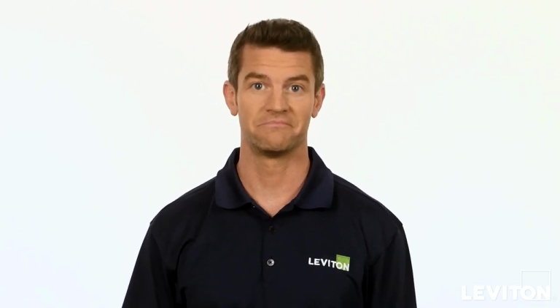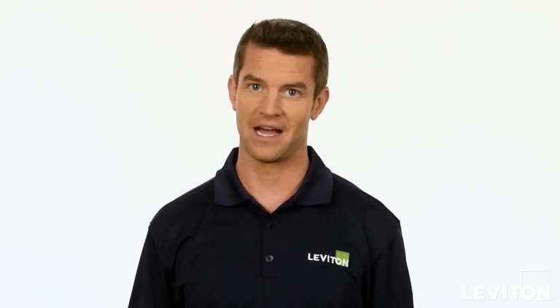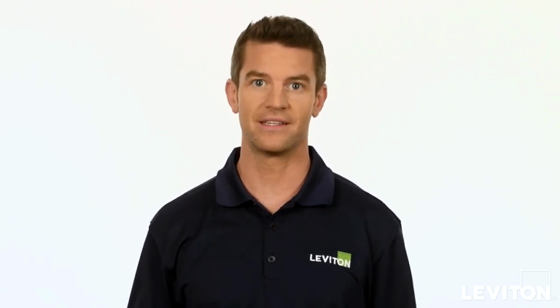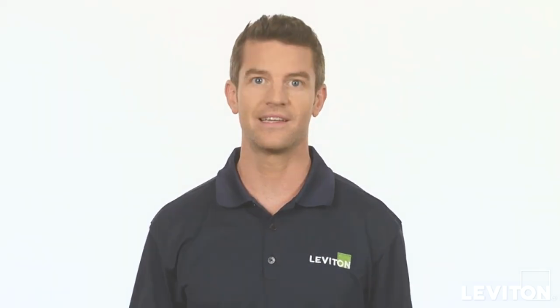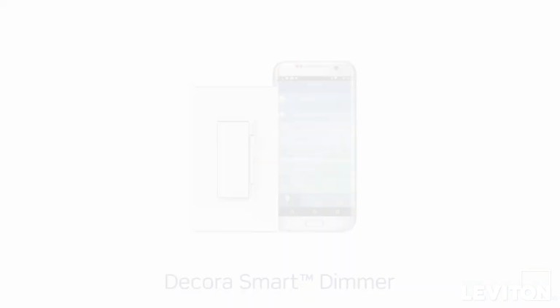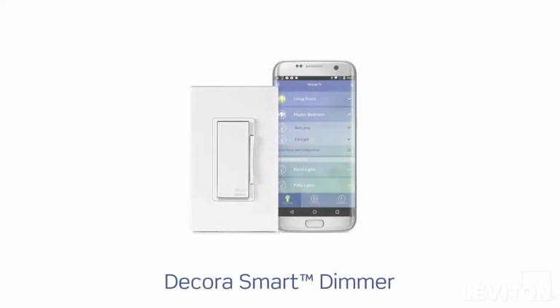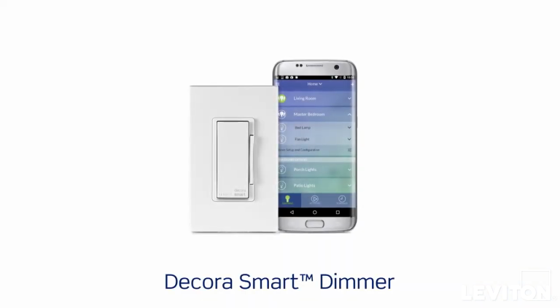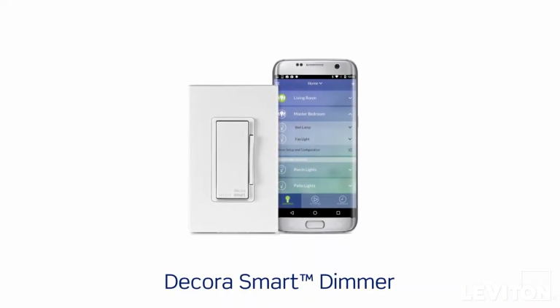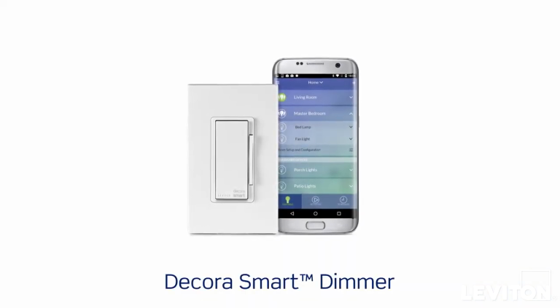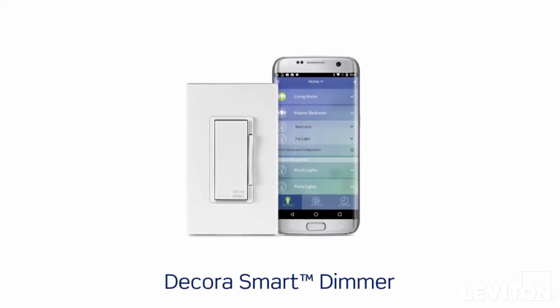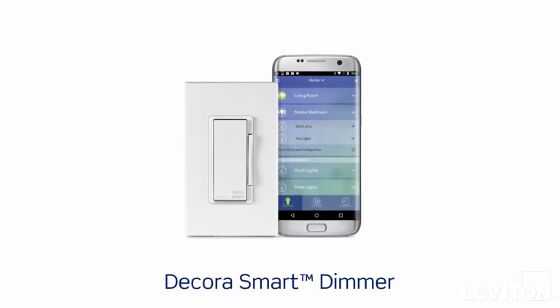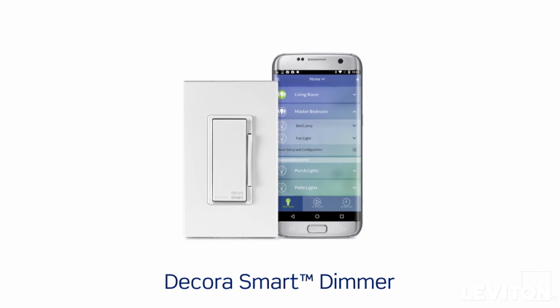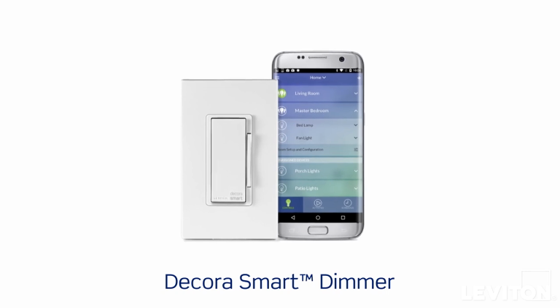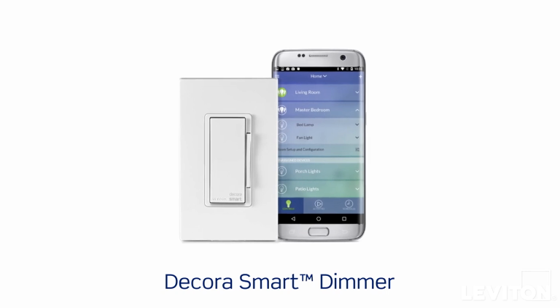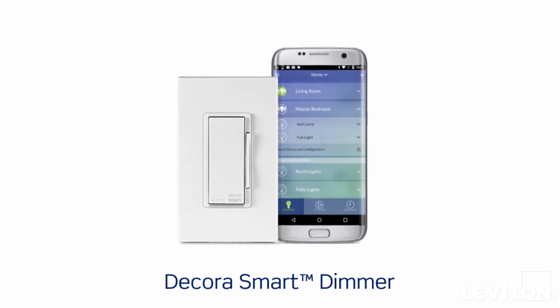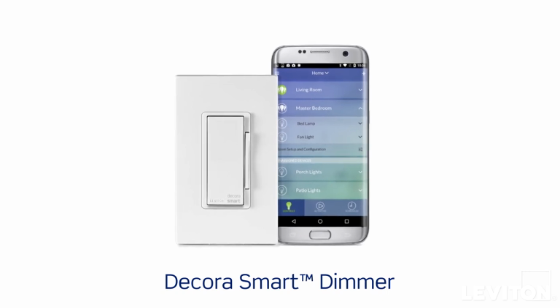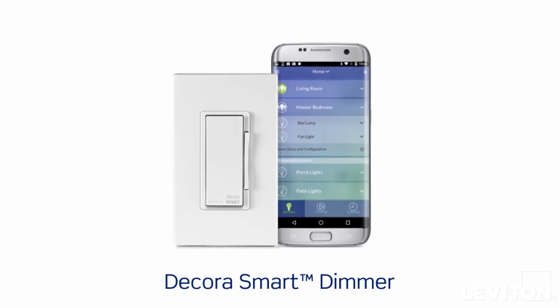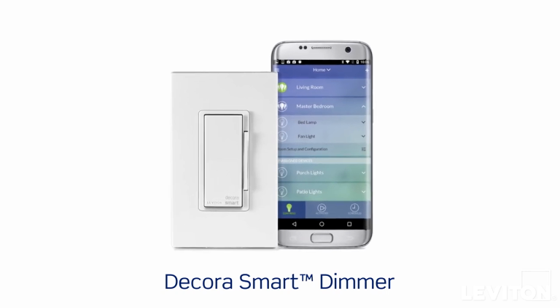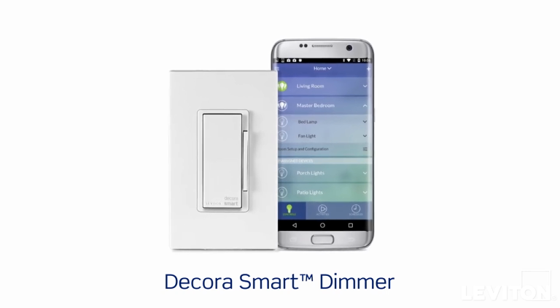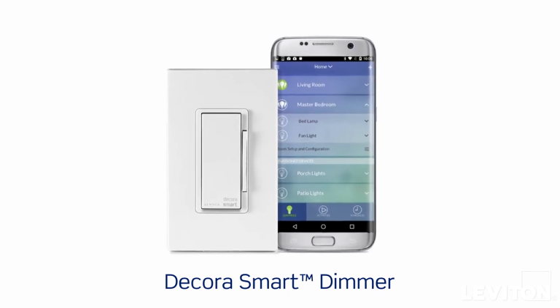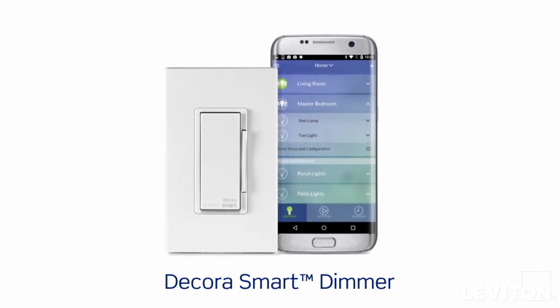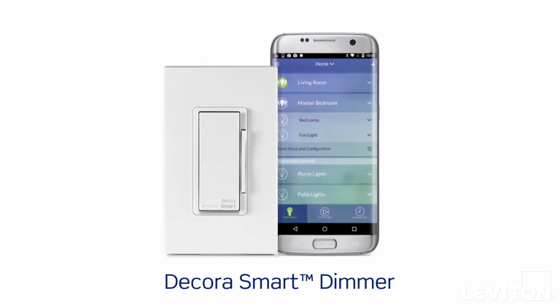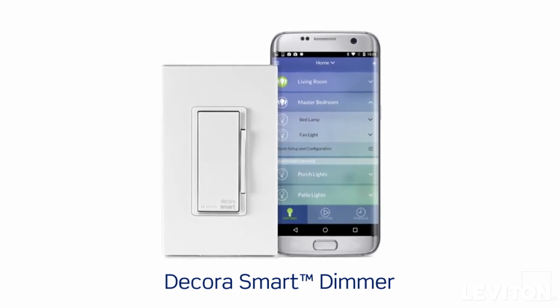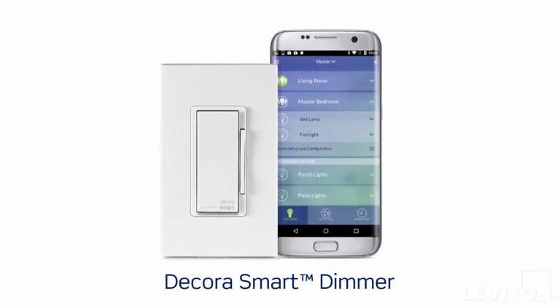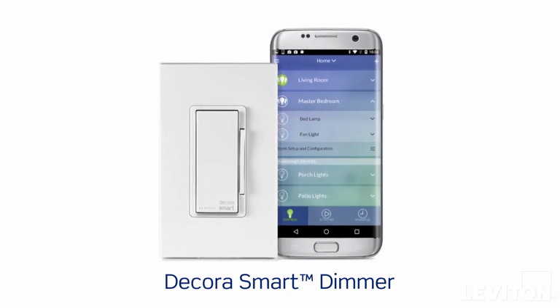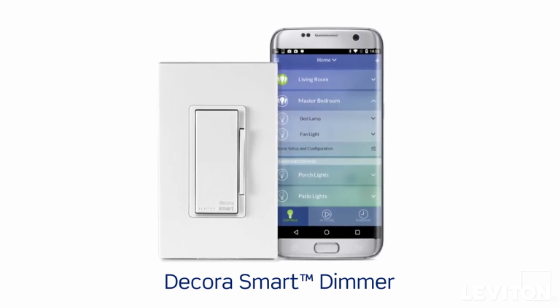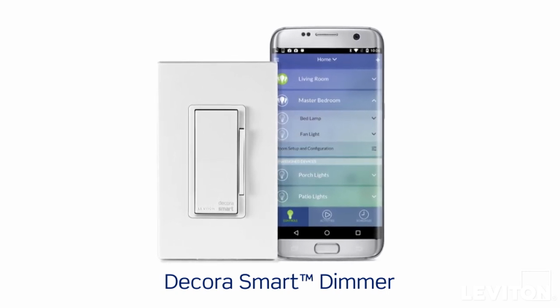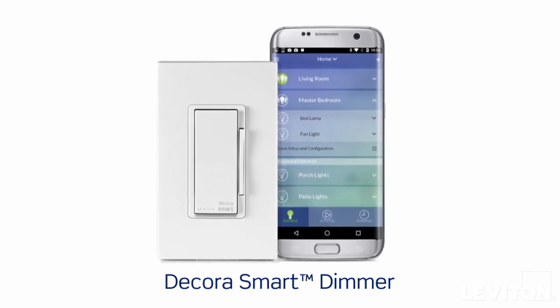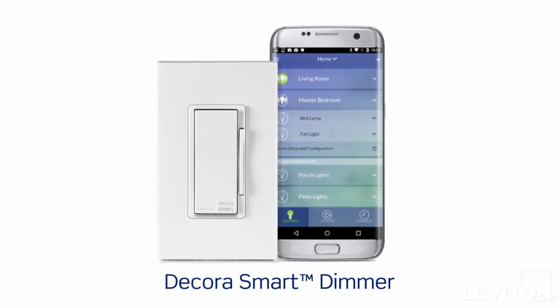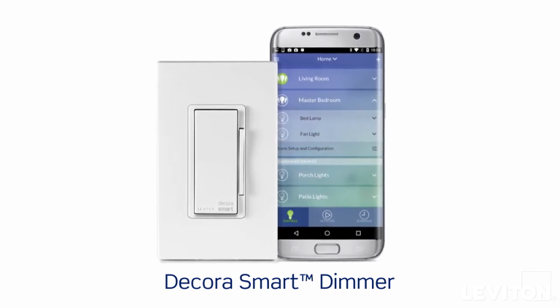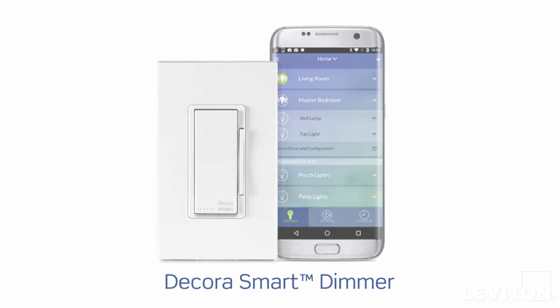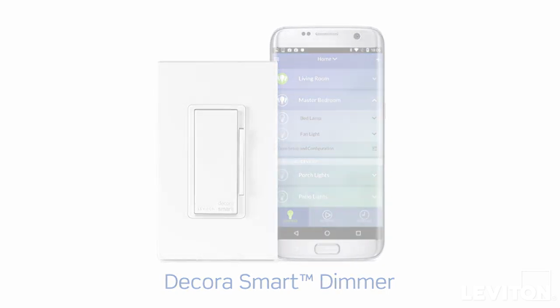How easy? With our Decora smart dimmers, you can control lights anytime, home or away, using the free Leviton mobile app.